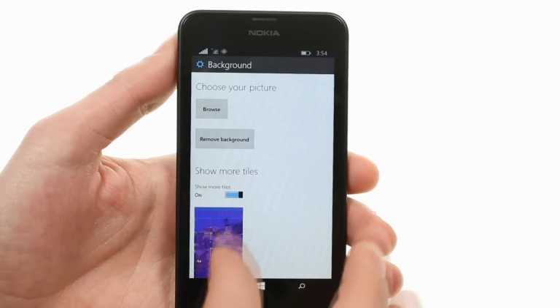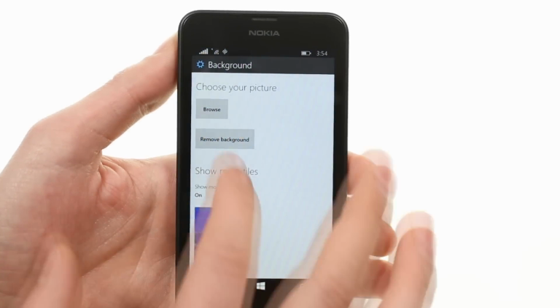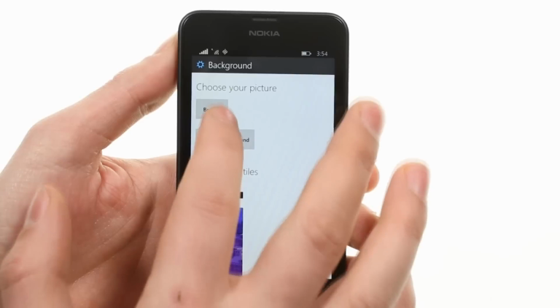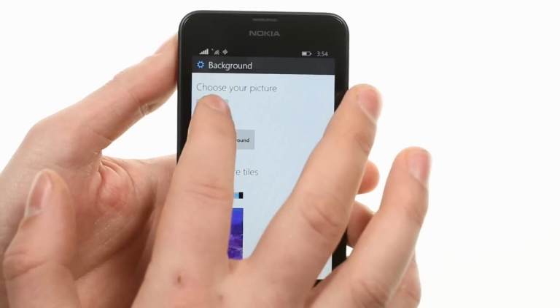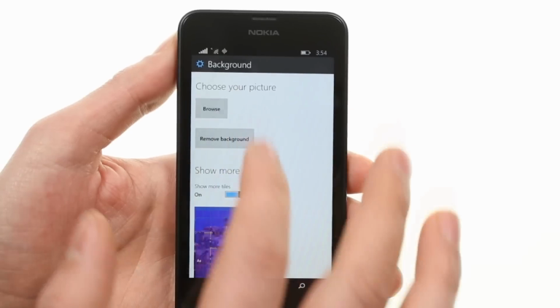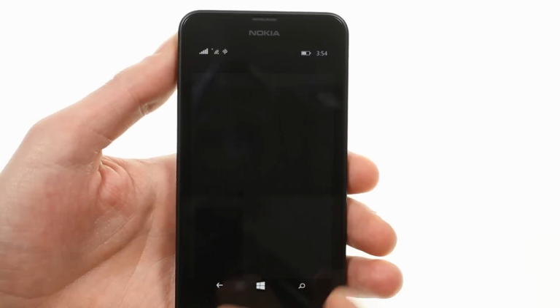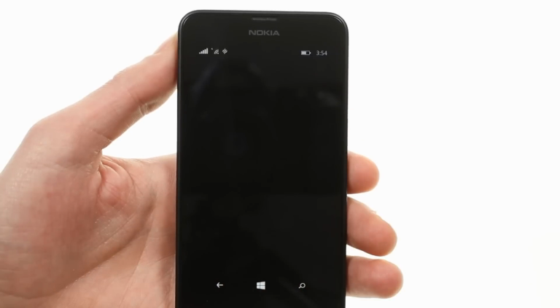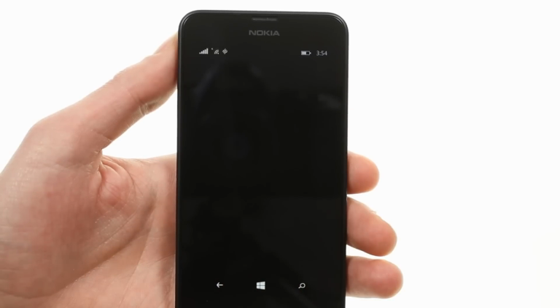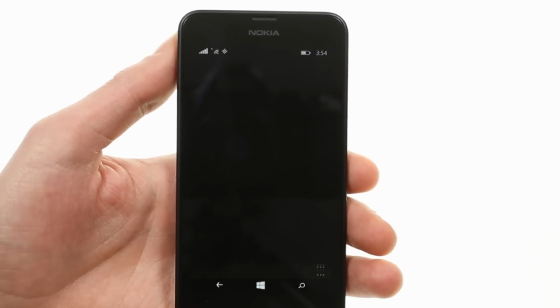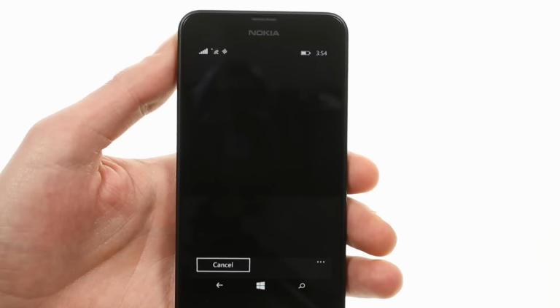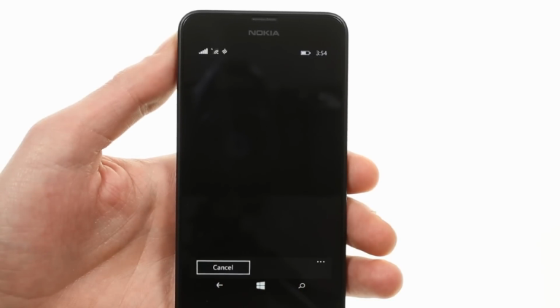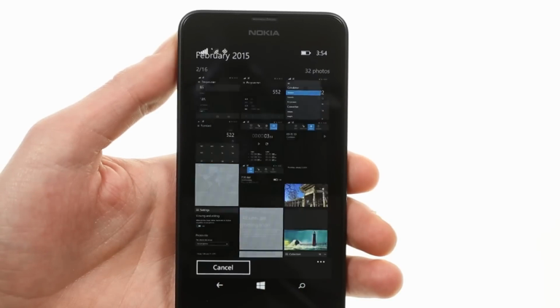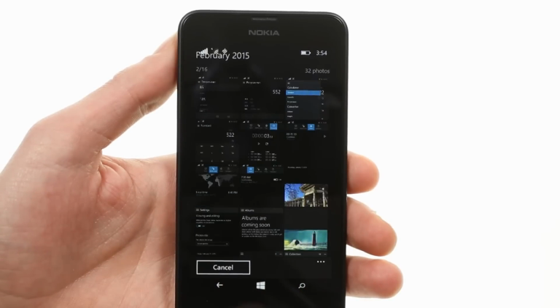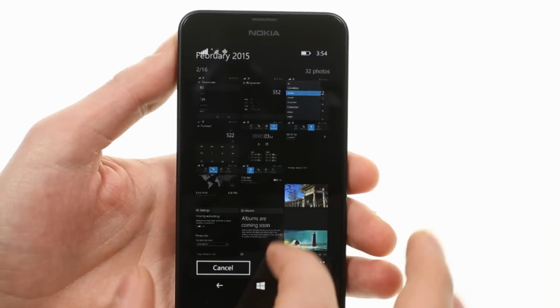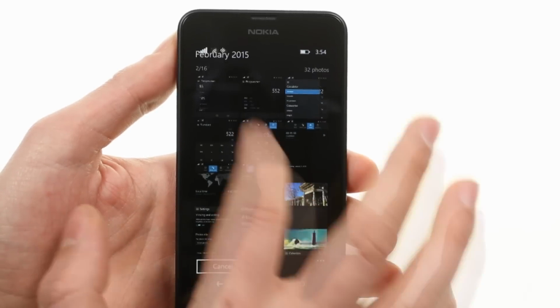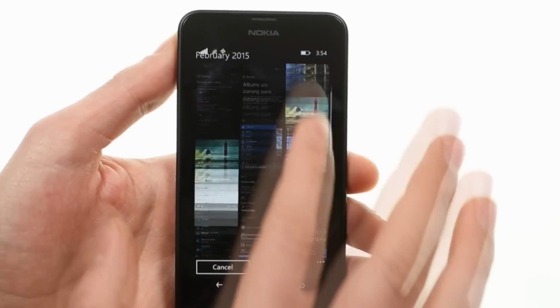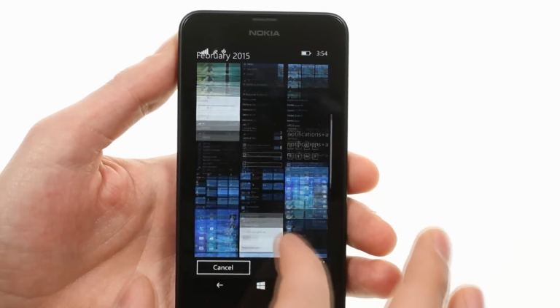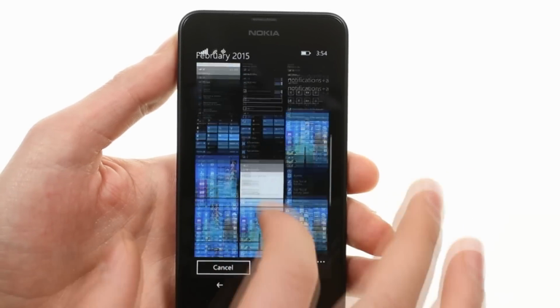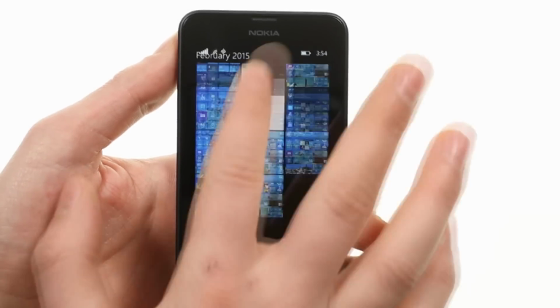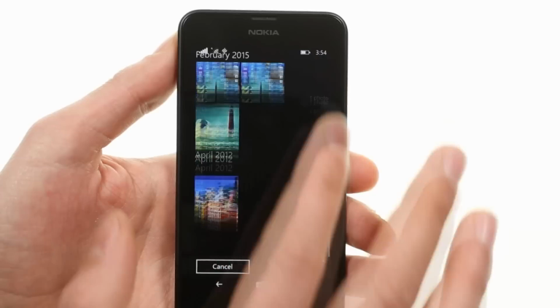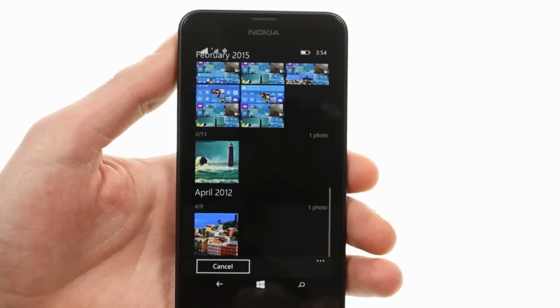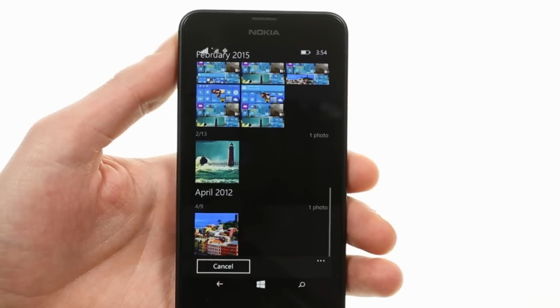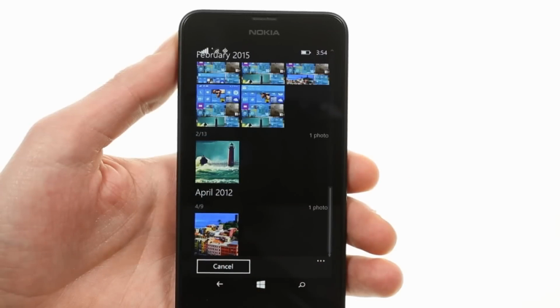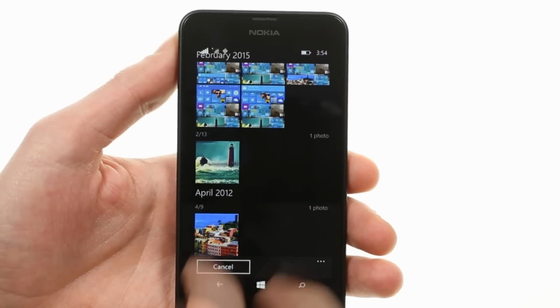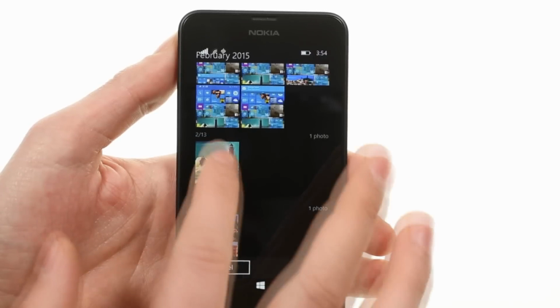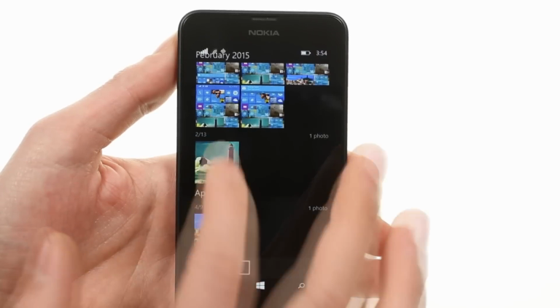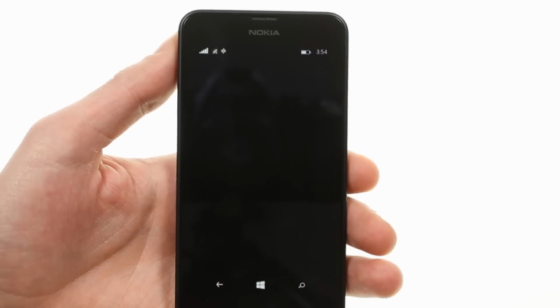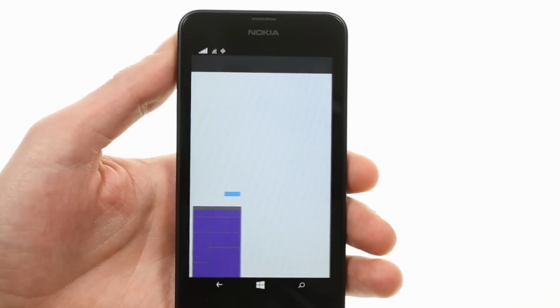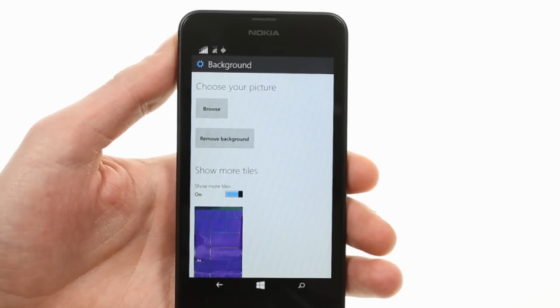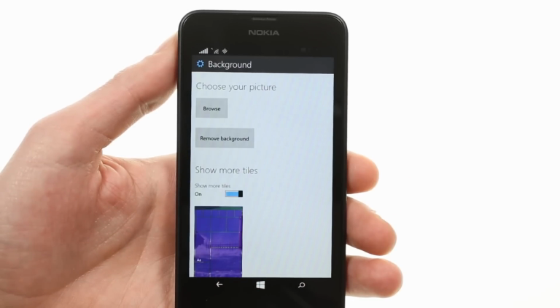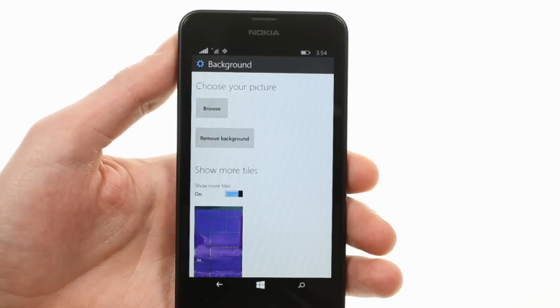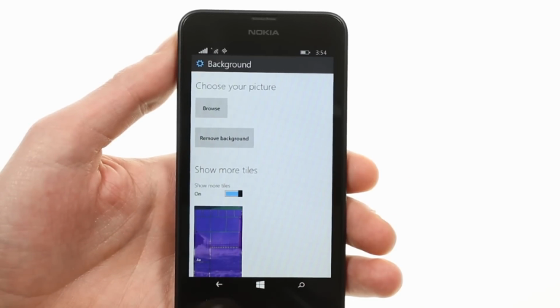The home screen finally has a true background which sits behind transparent live tiles. The image can even be seen under the apps list.